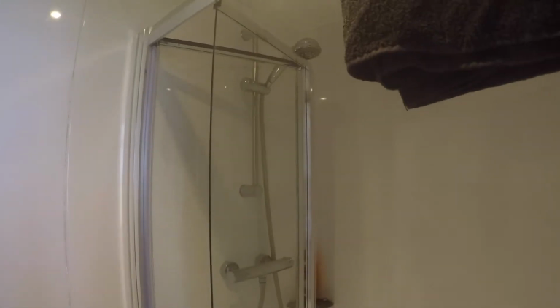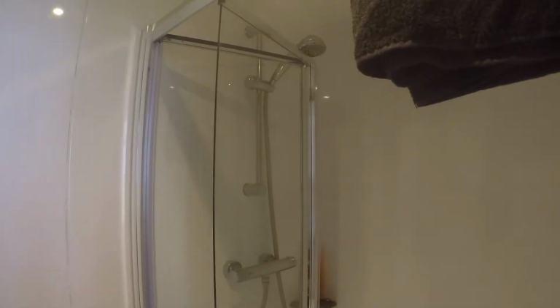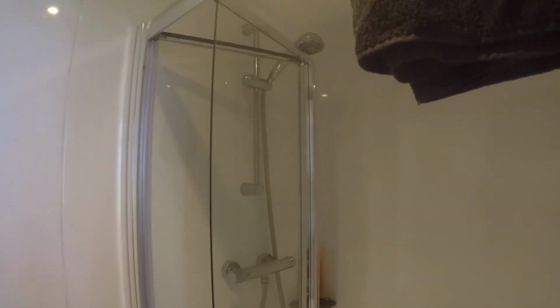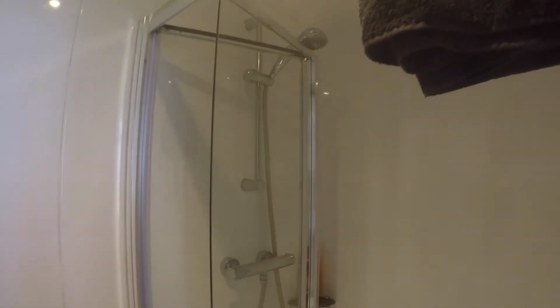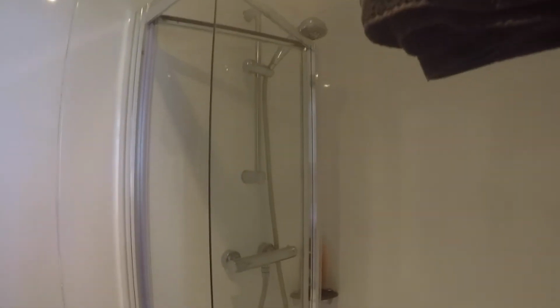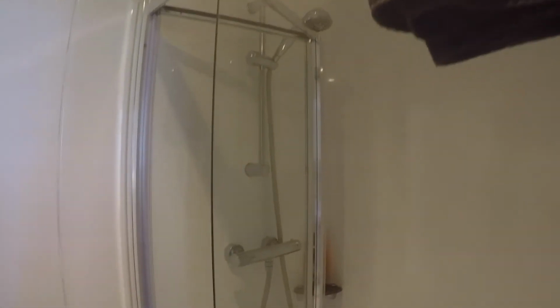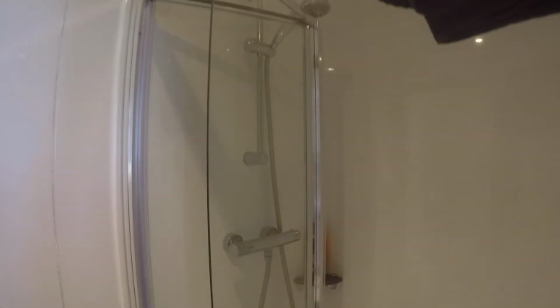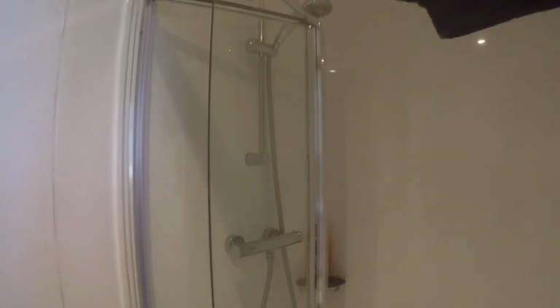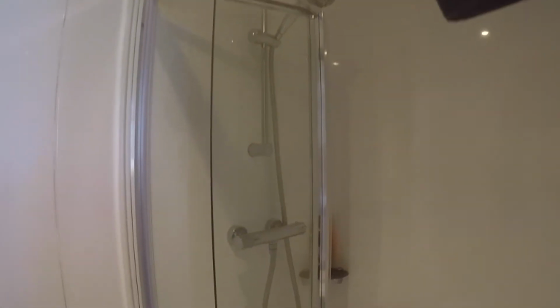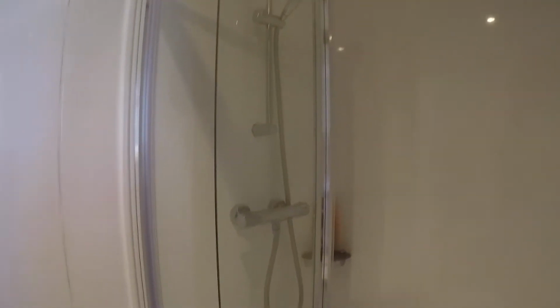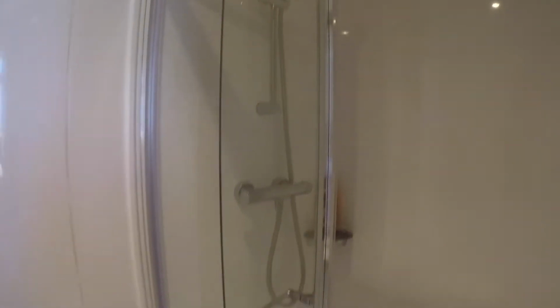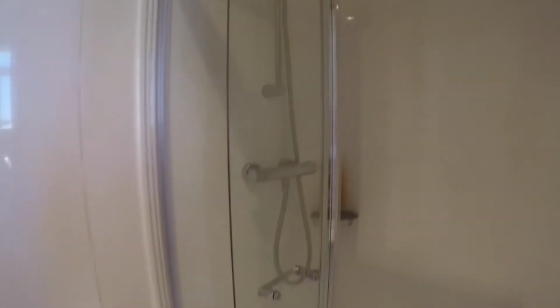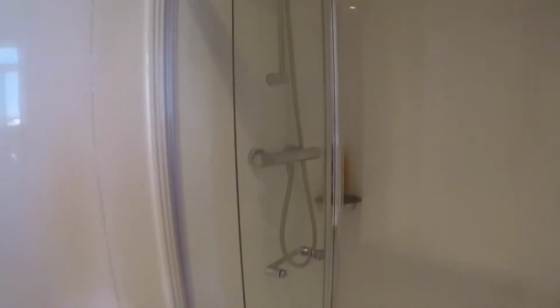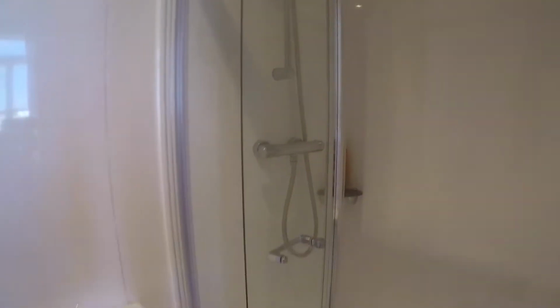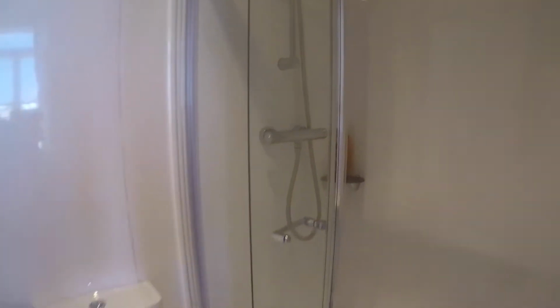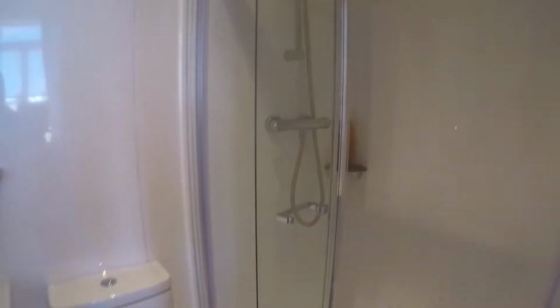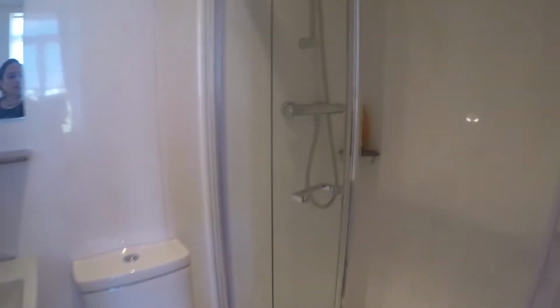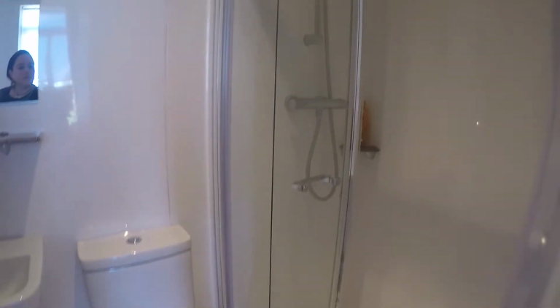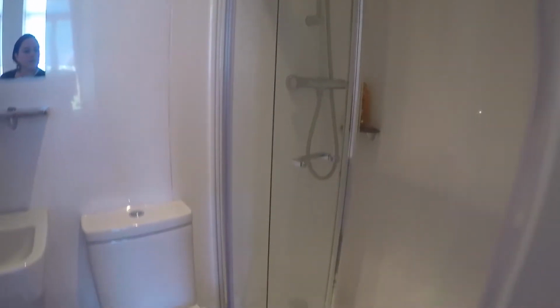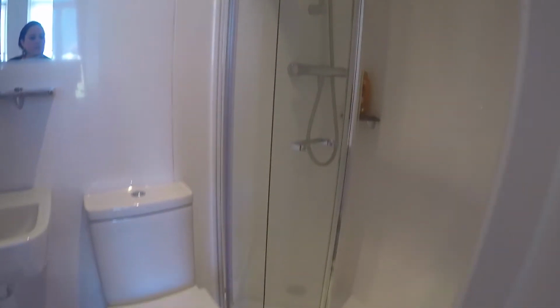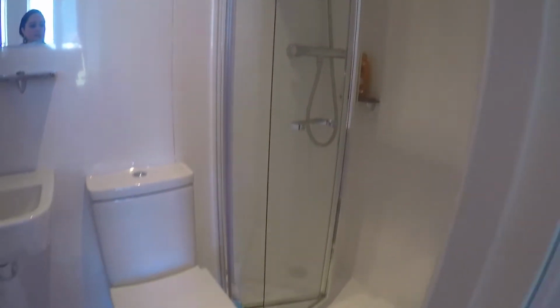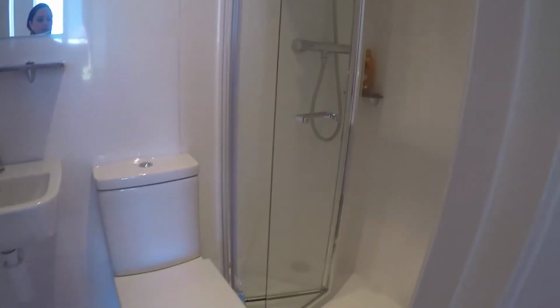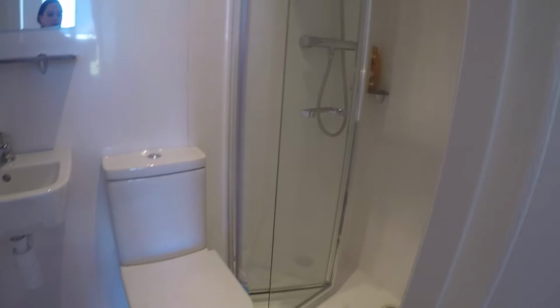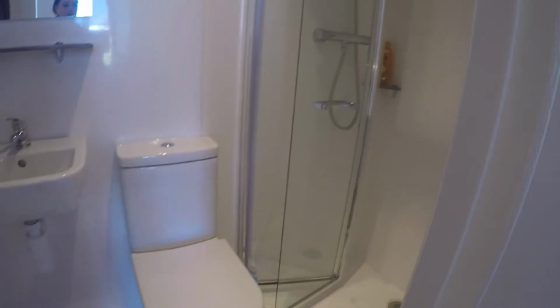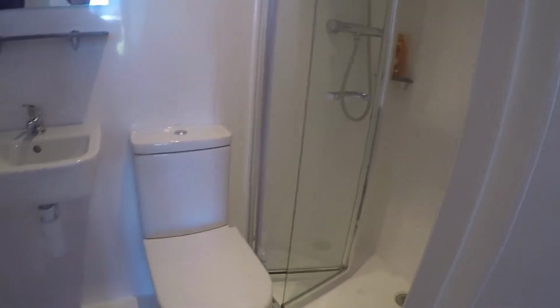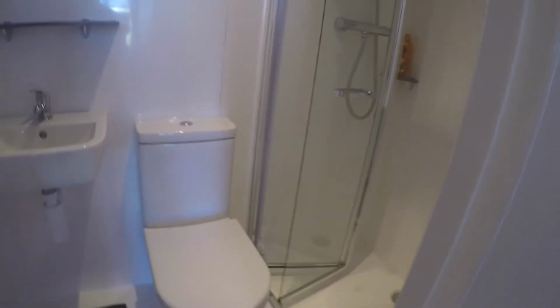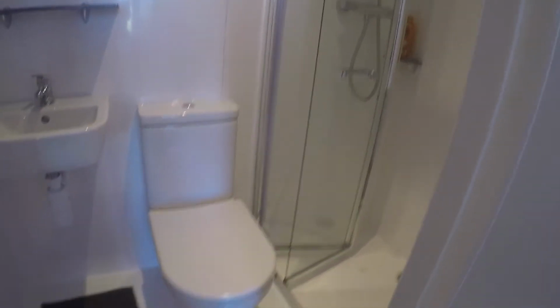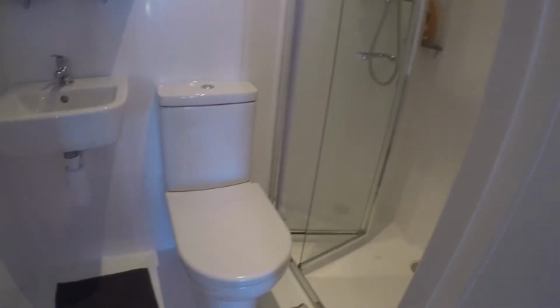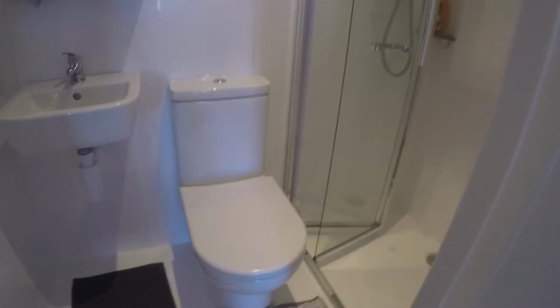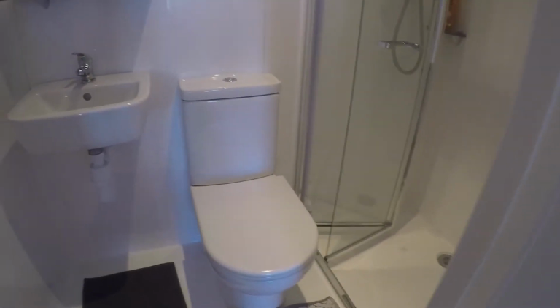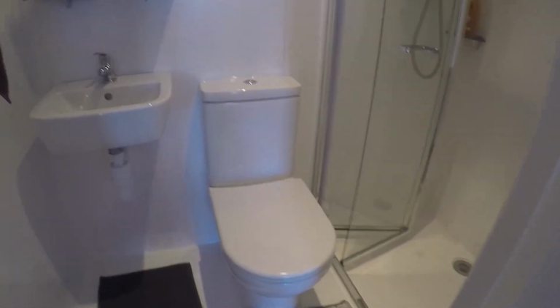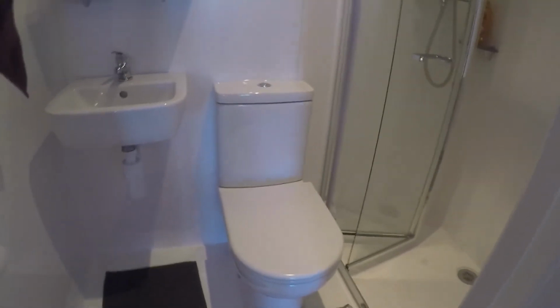Right next to it you will find the bathroom. Here you've got the shower right there, and the toilet and sink.